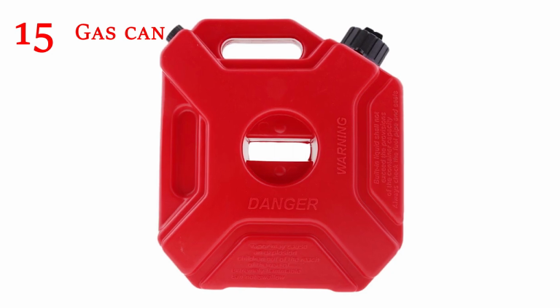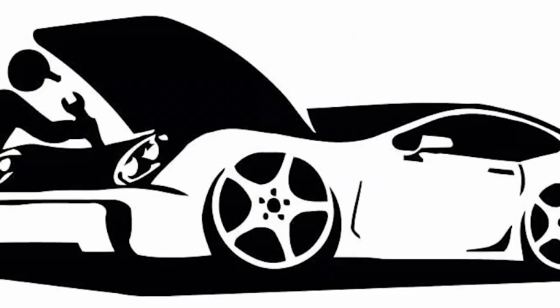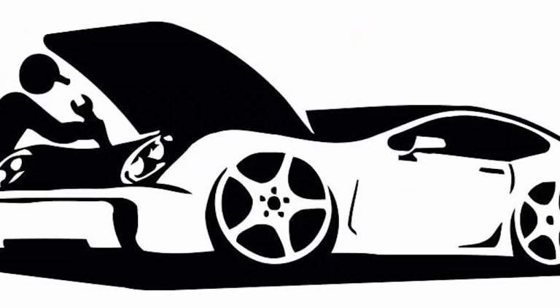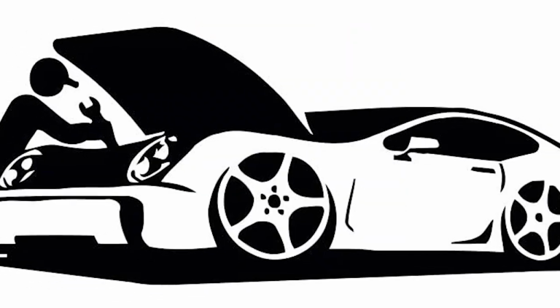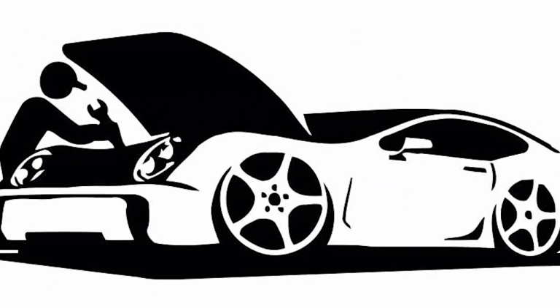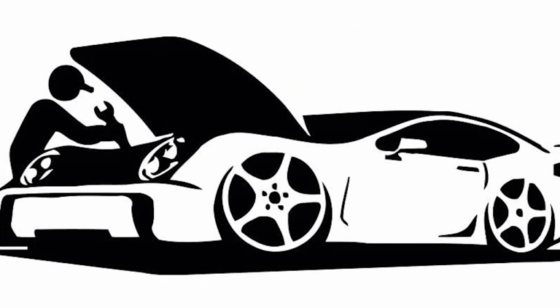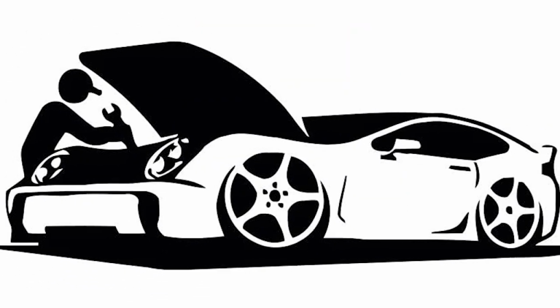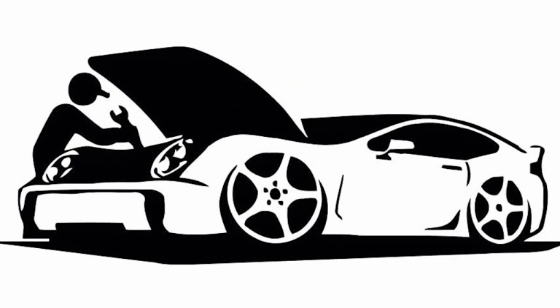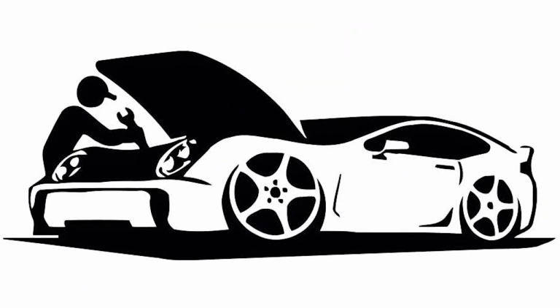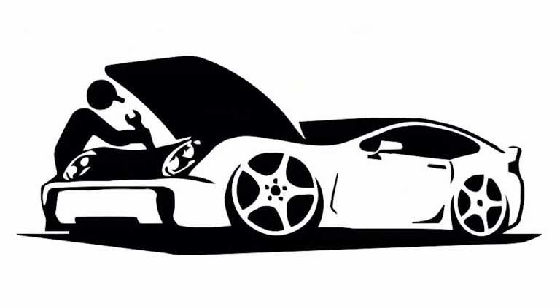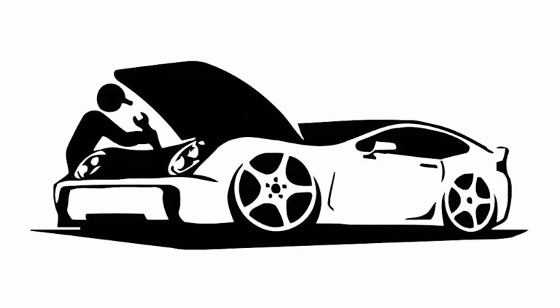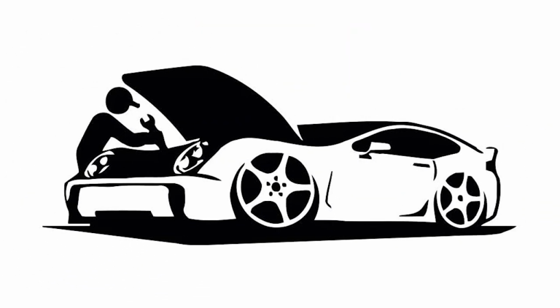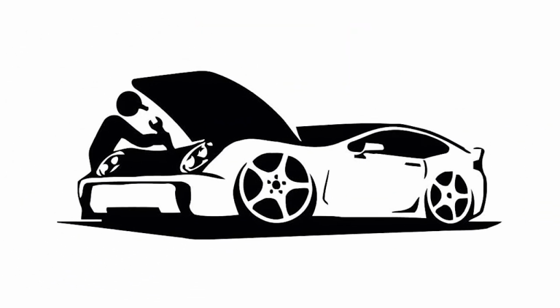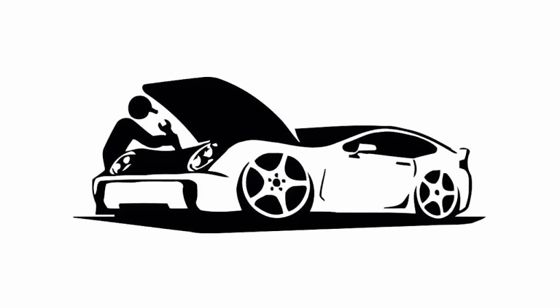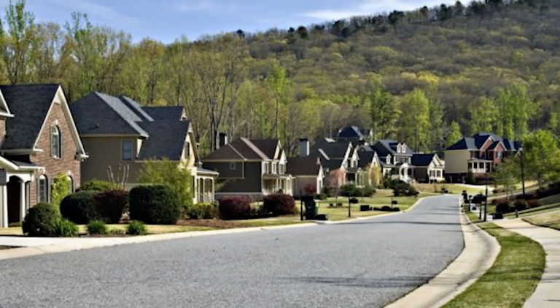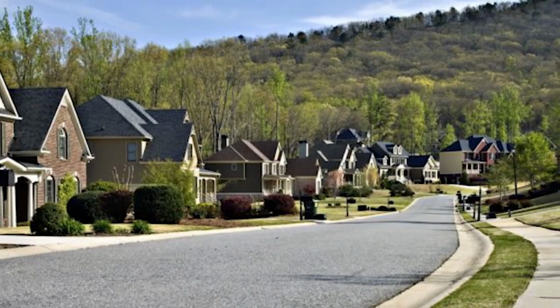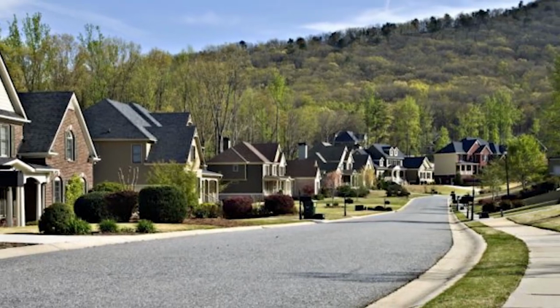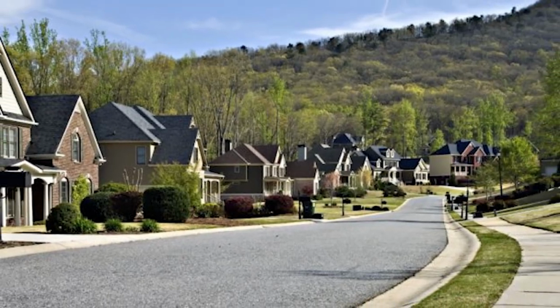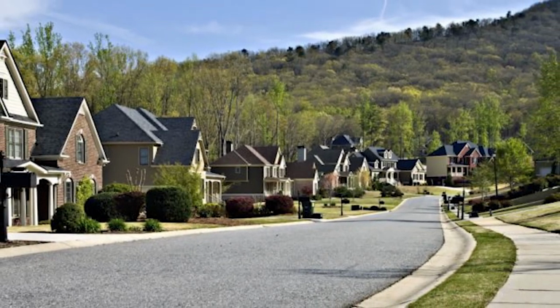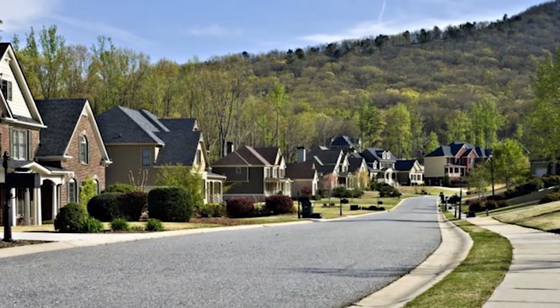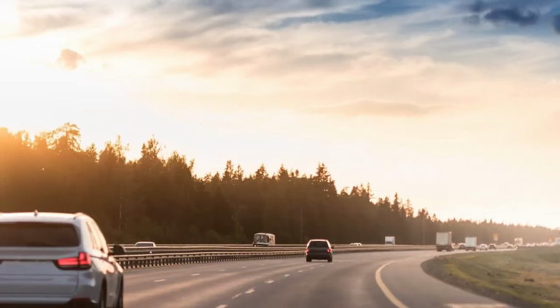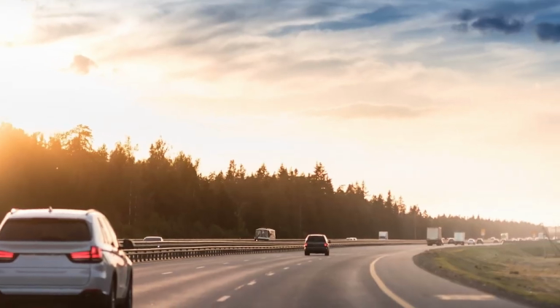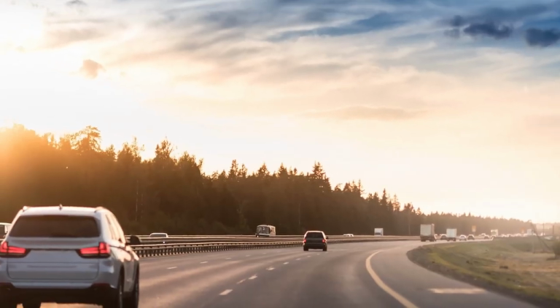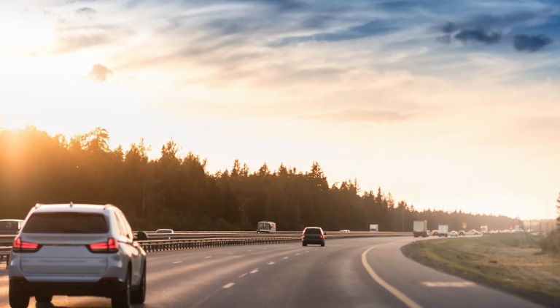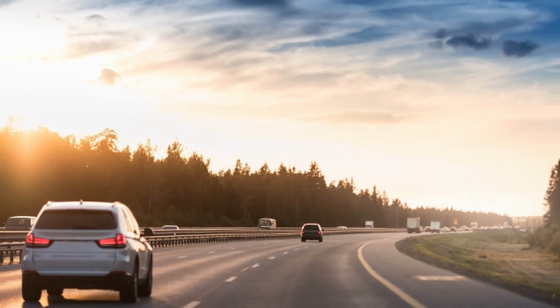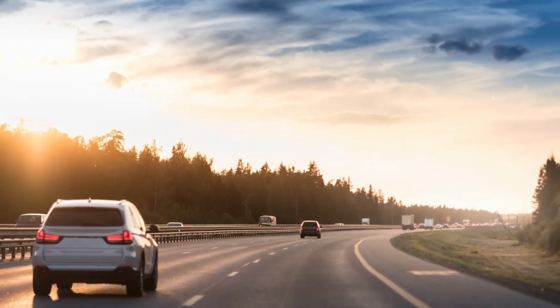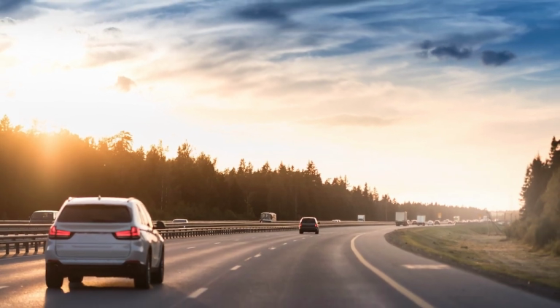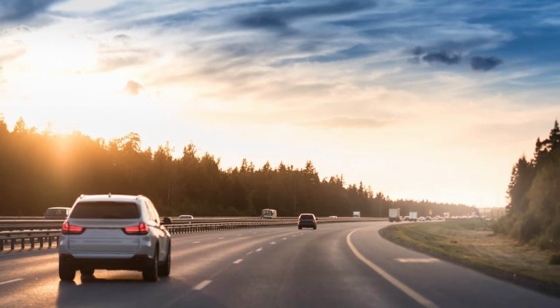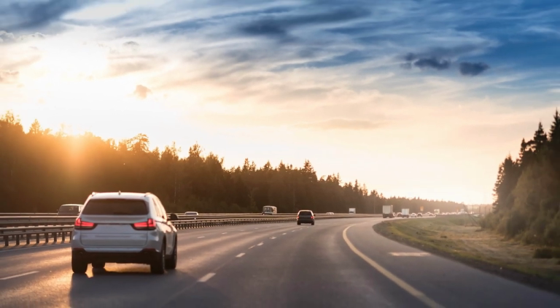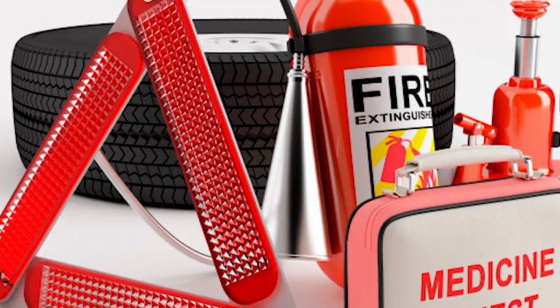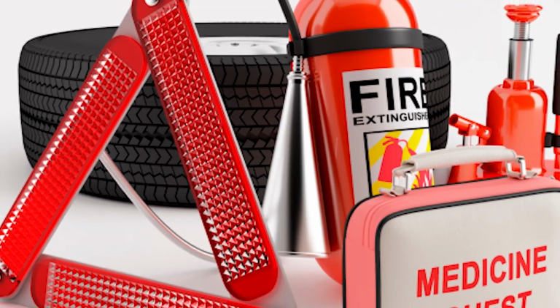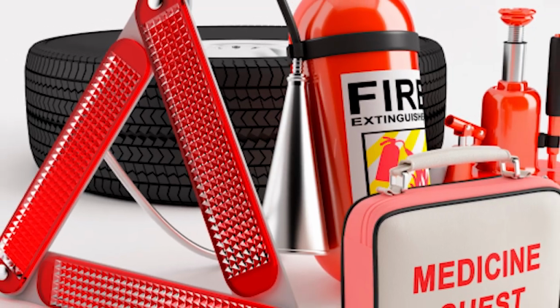So that is it guys. To get endless content related to automobiles, press the bell icon below and subscribe to AutoShare India.